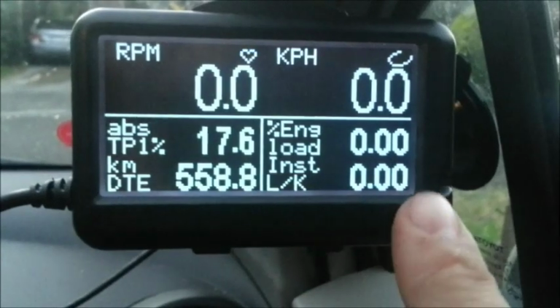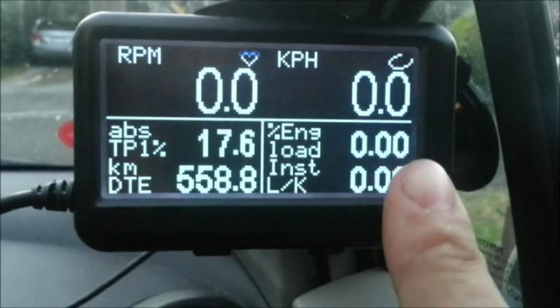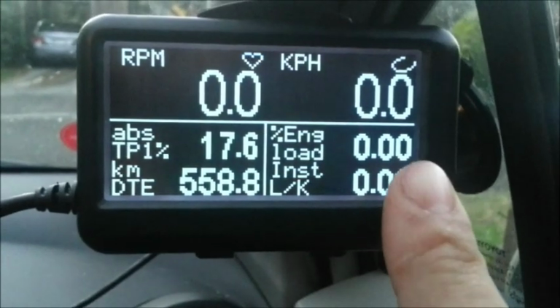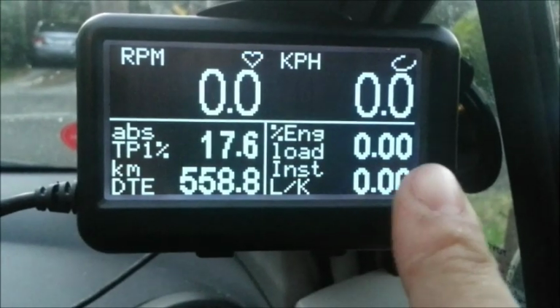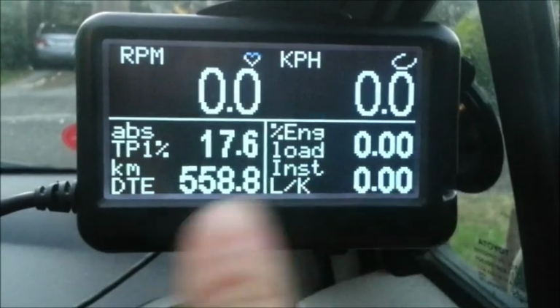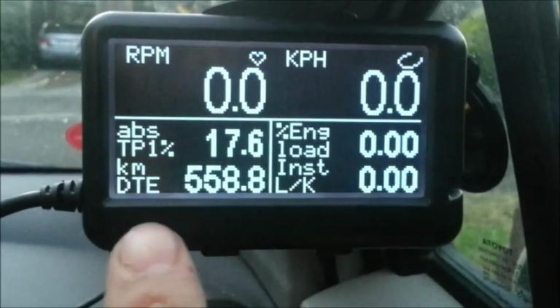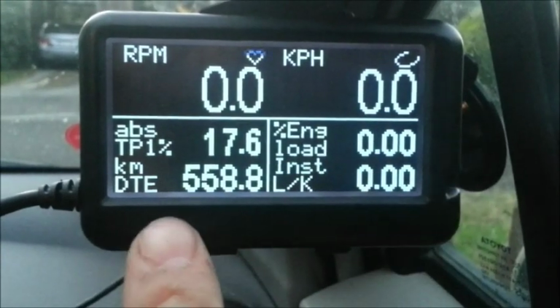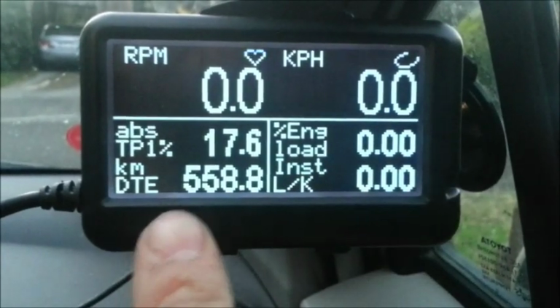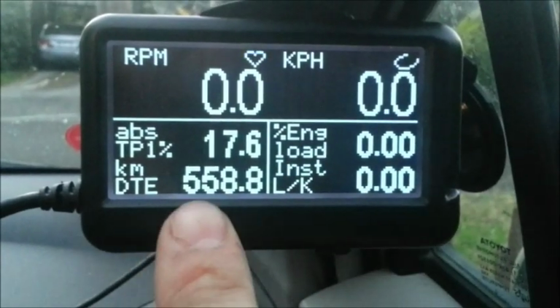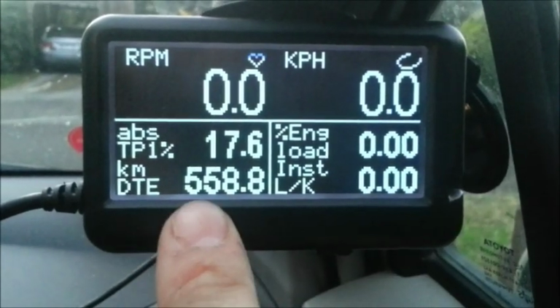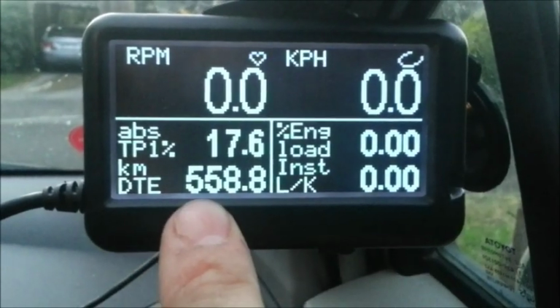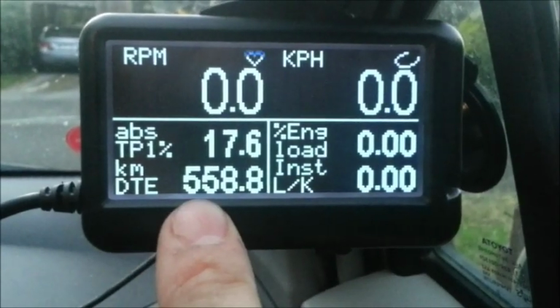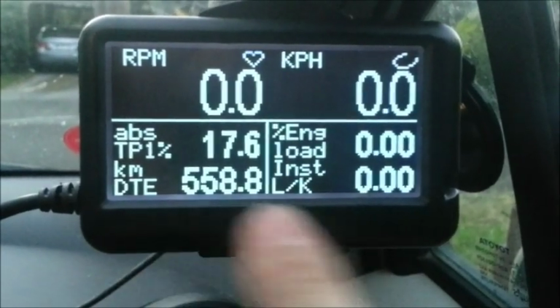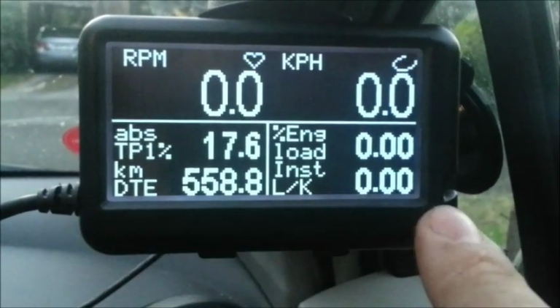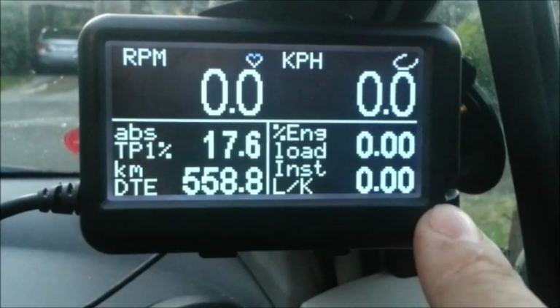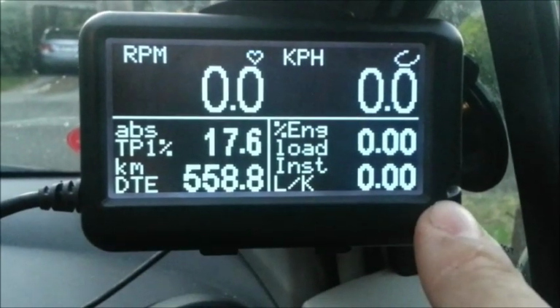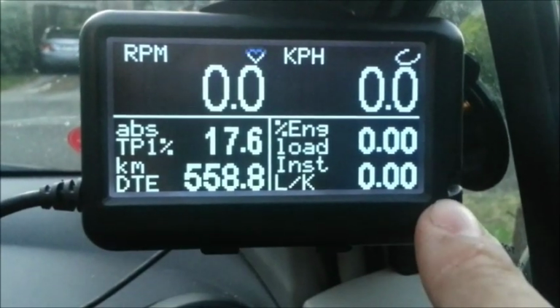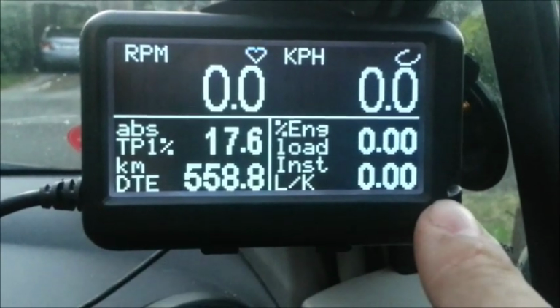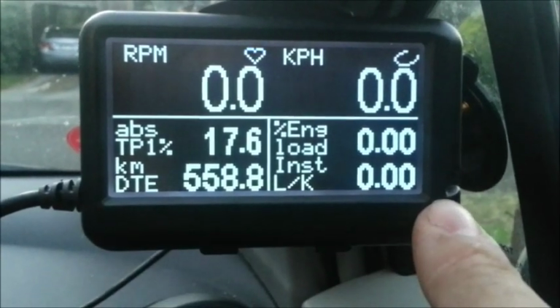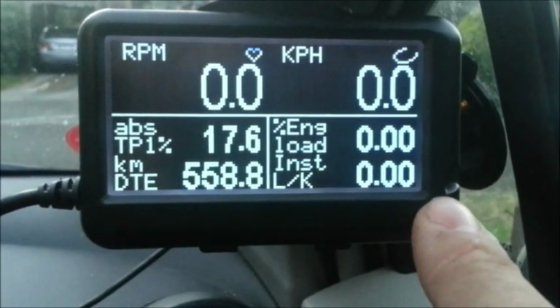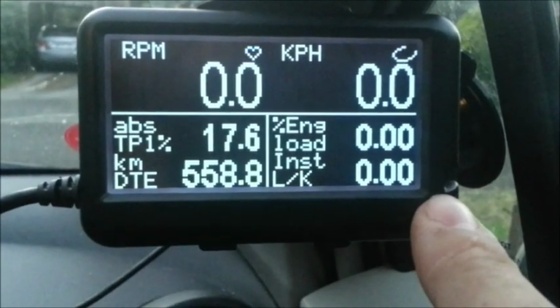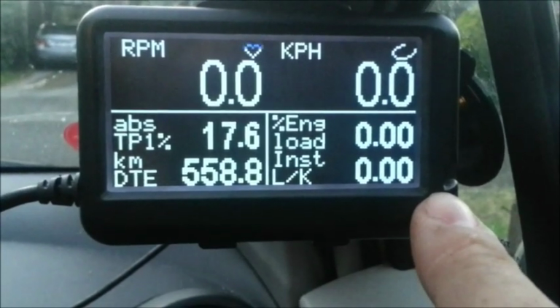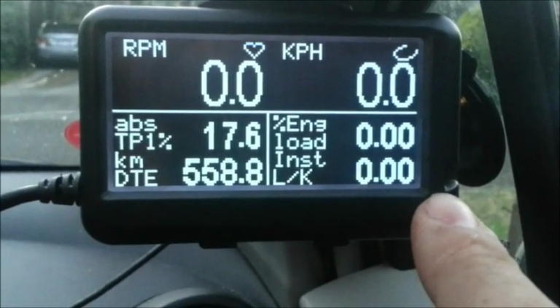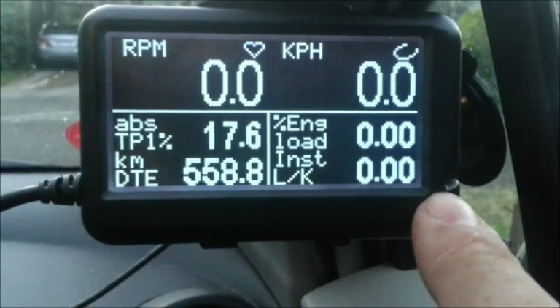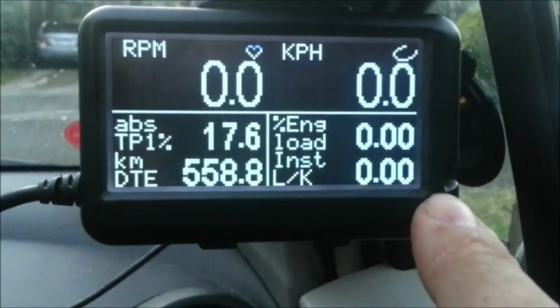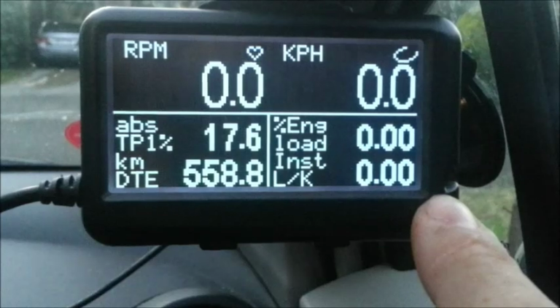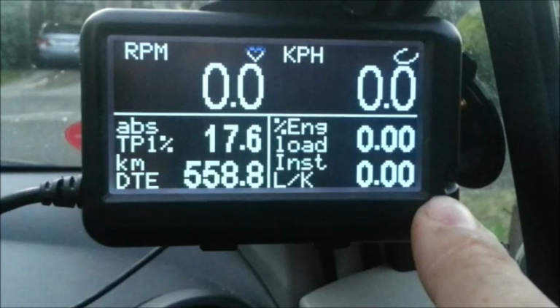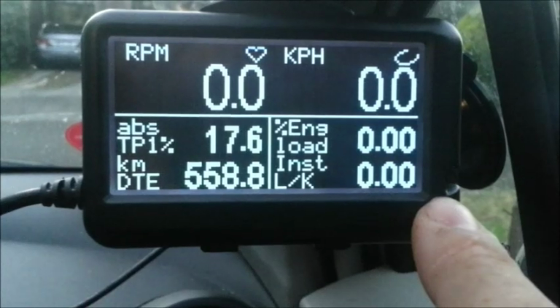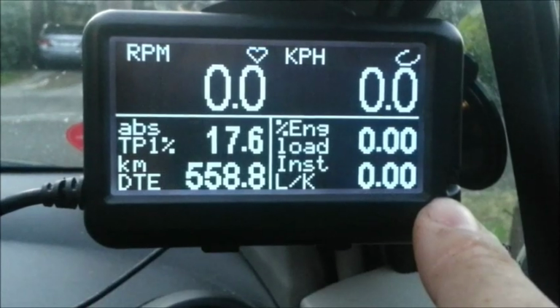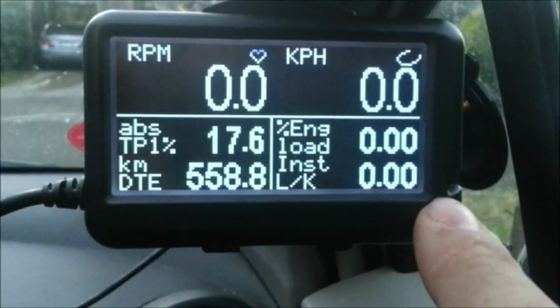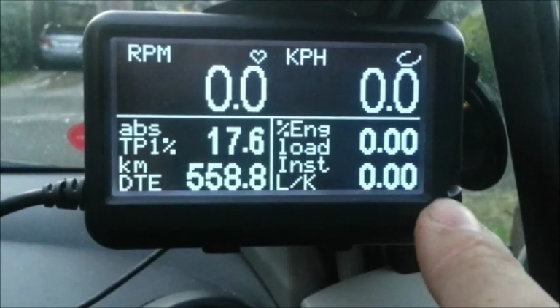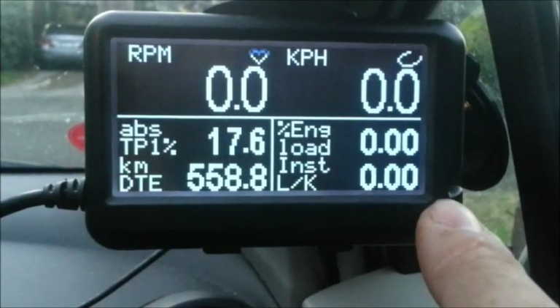Page one also shows percent engine load, distance to empty, and instant litres per 100 kilometres.